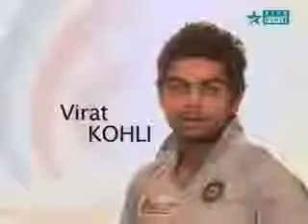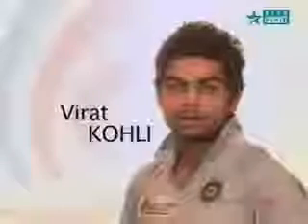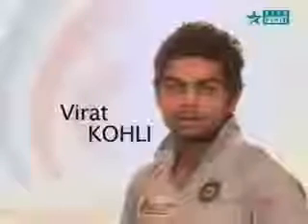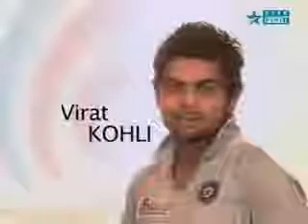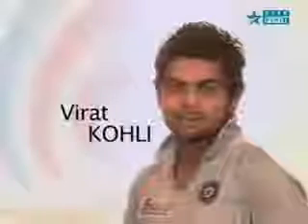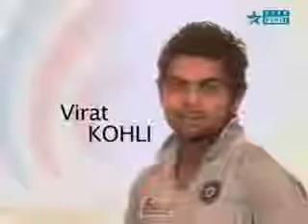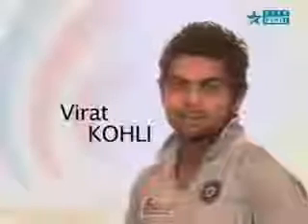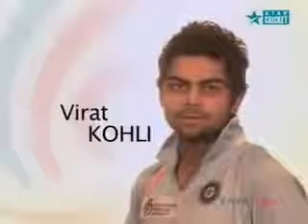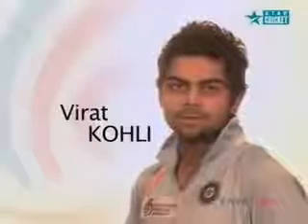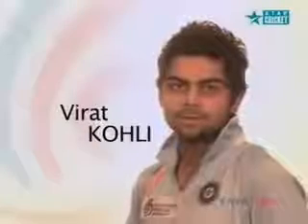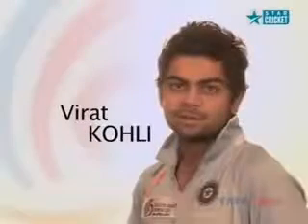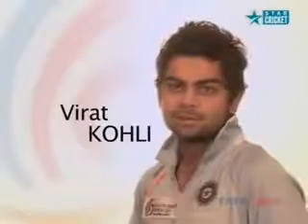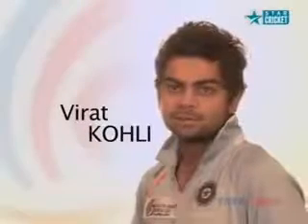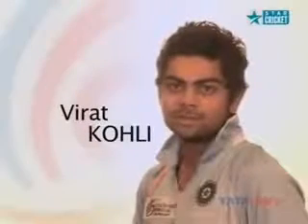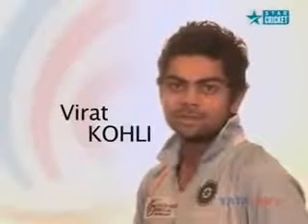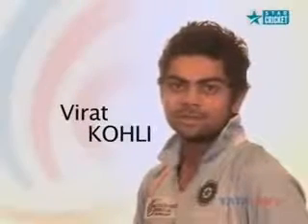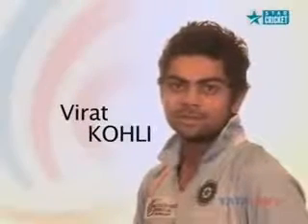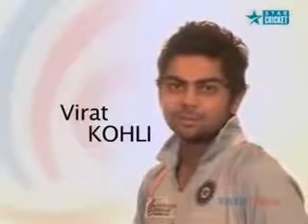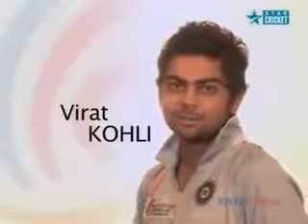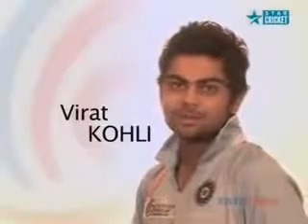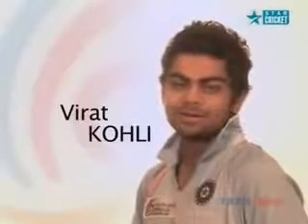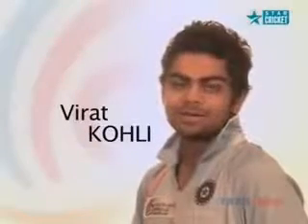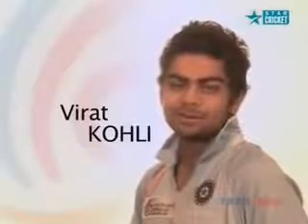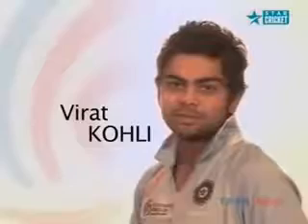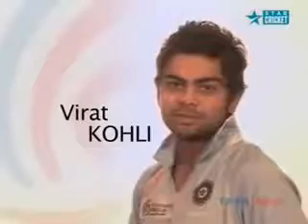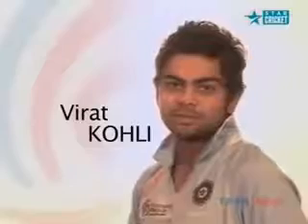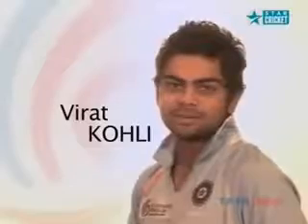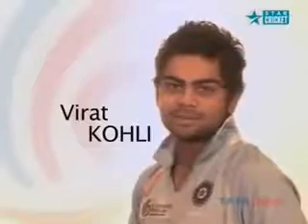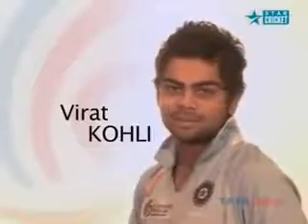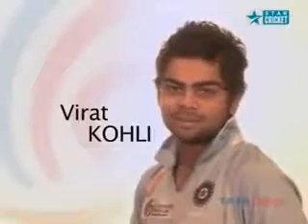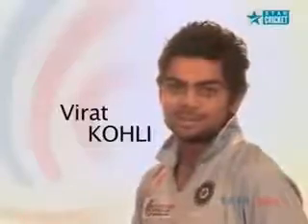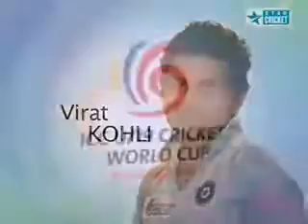Virat Kohli, captain, right hand middle order batsman, right arm quick bowler, and my favorite cricketer is Herschel Gibbs.